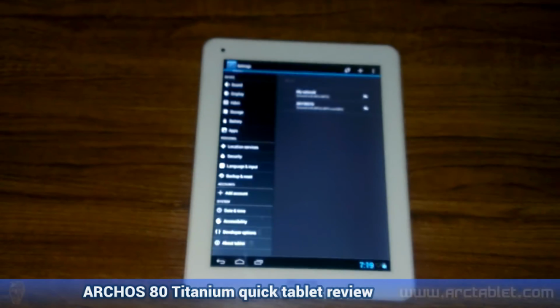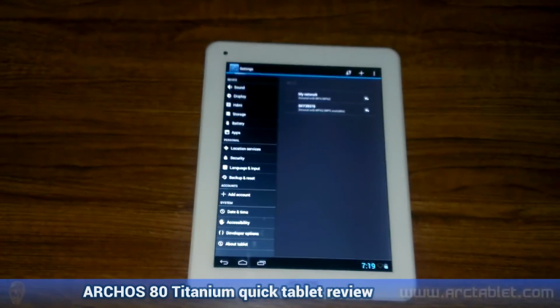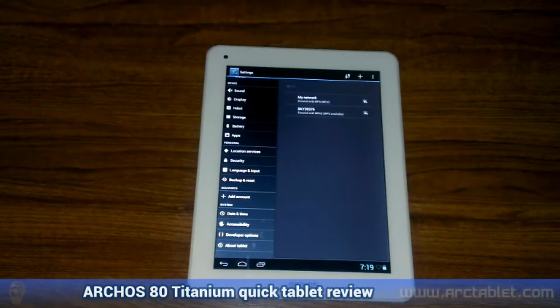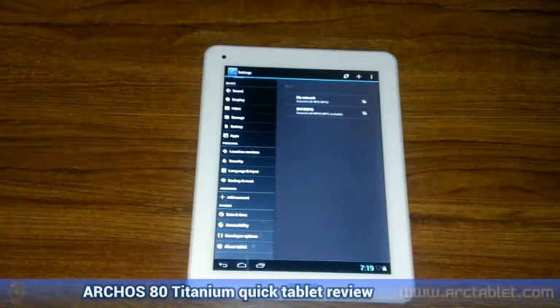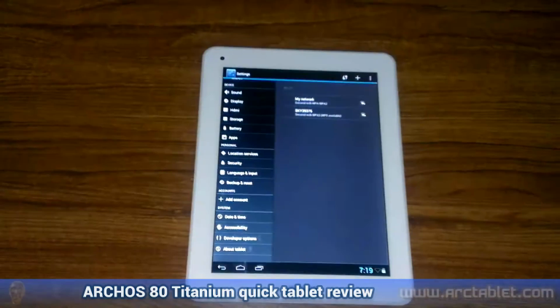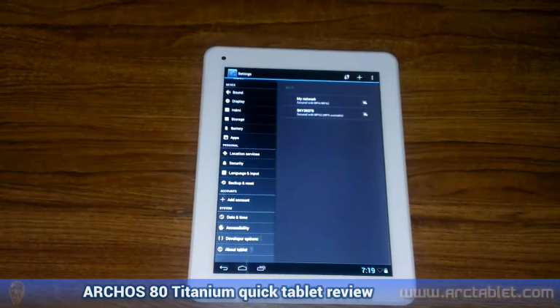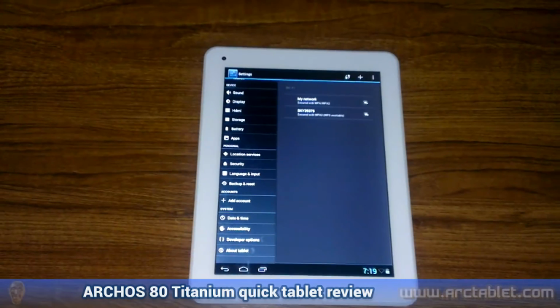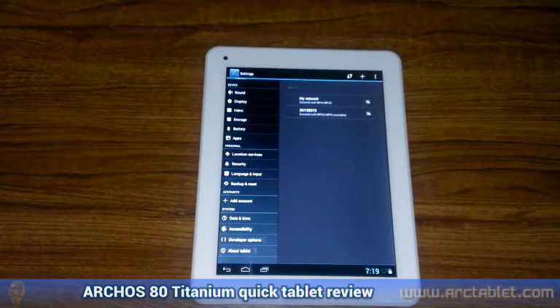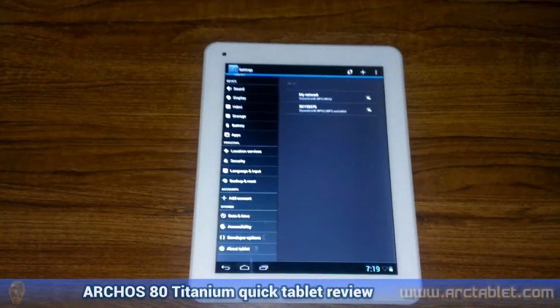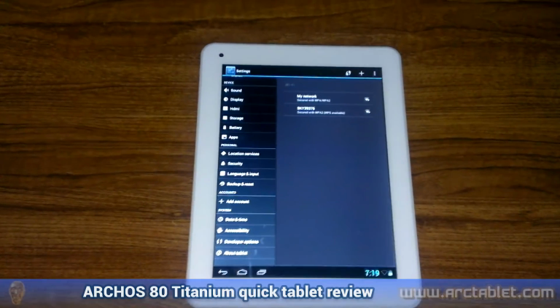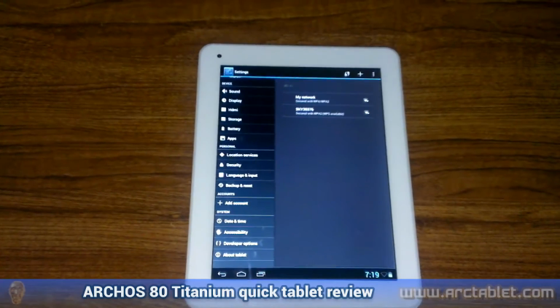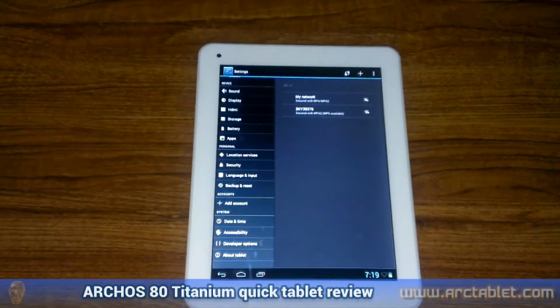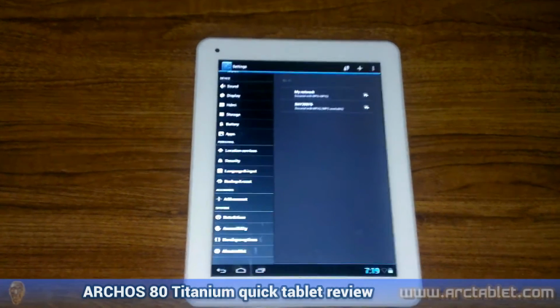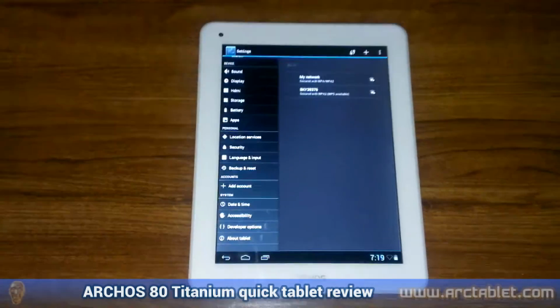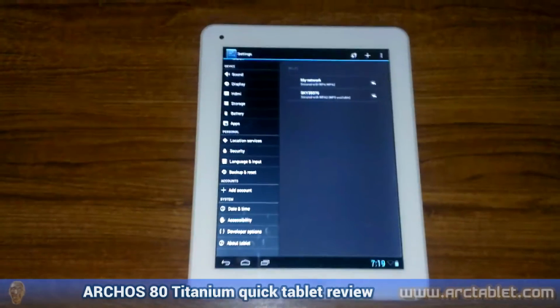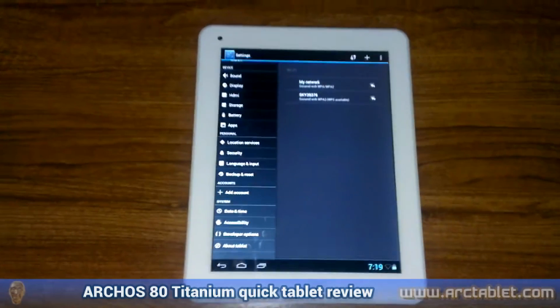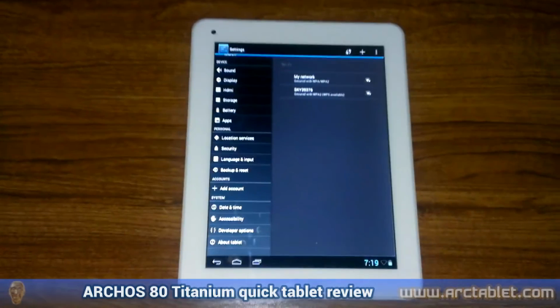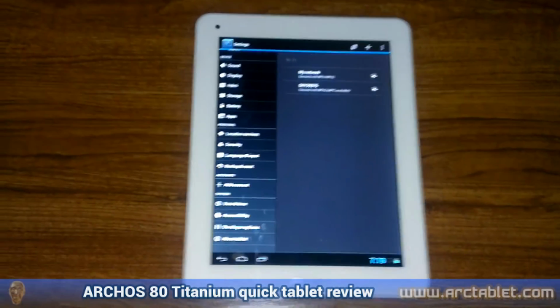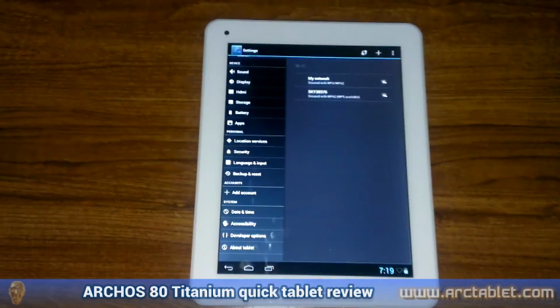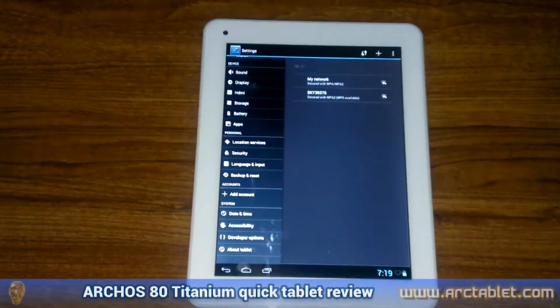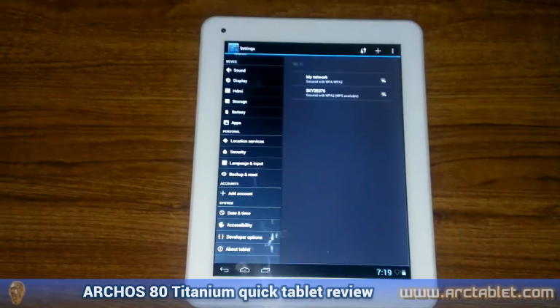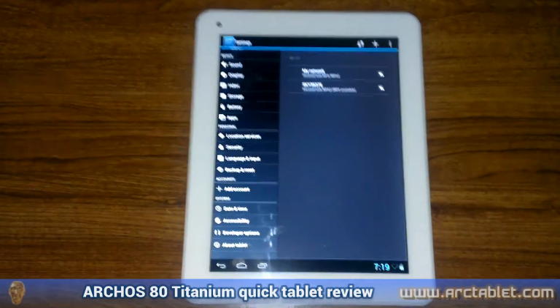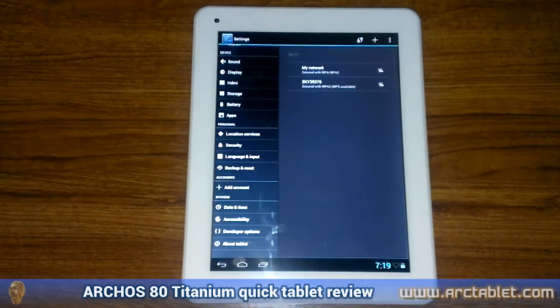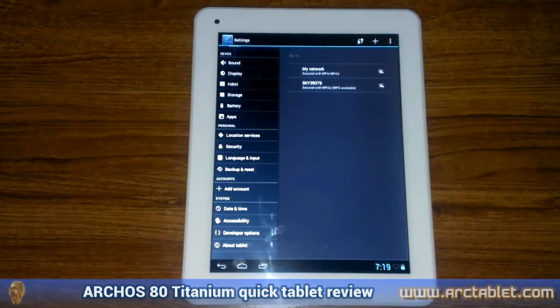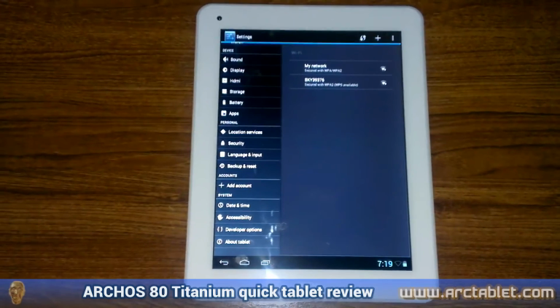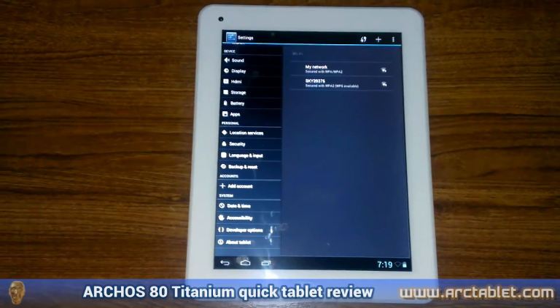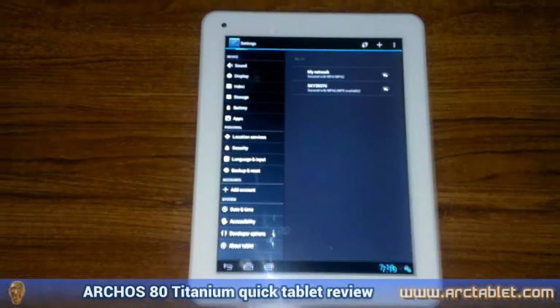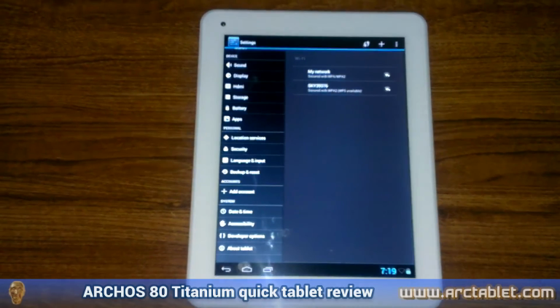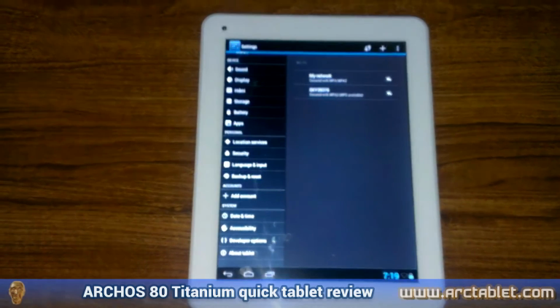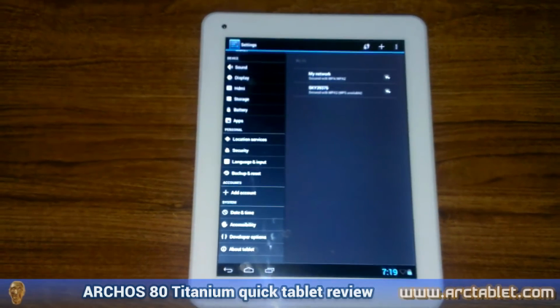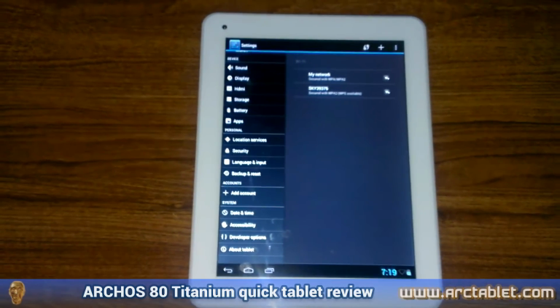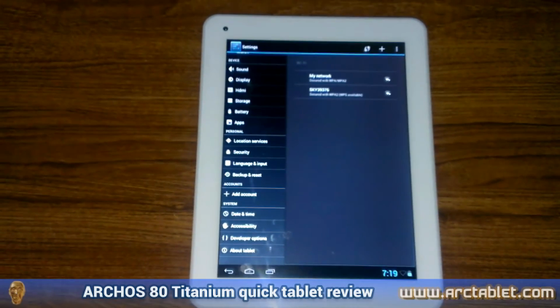Hello, I'm Globola from arctablet.com and today I'll do a short review for the Archos 80 Titanium.